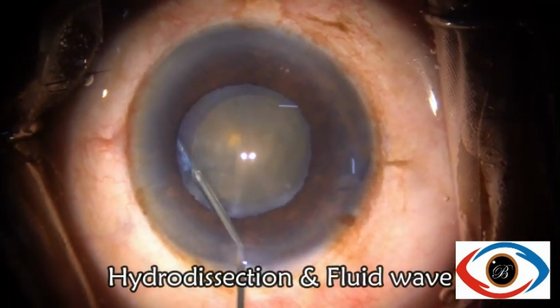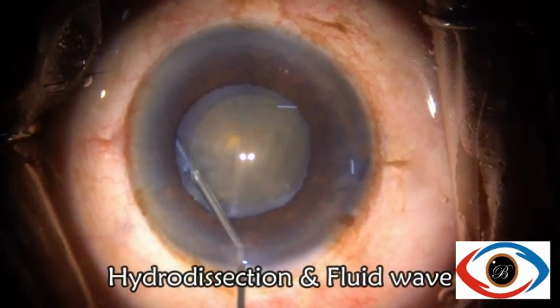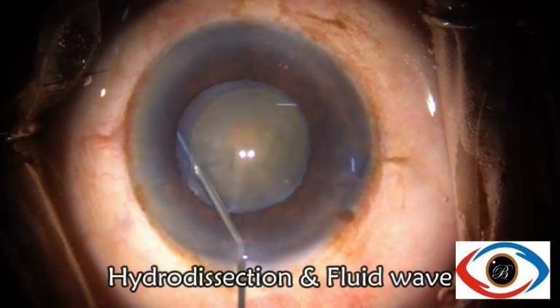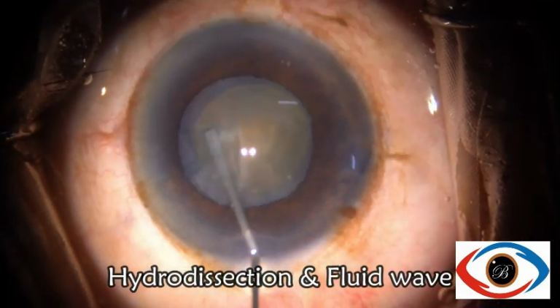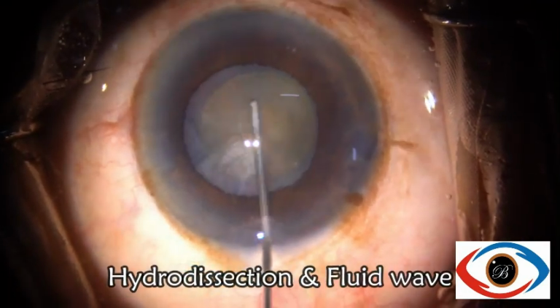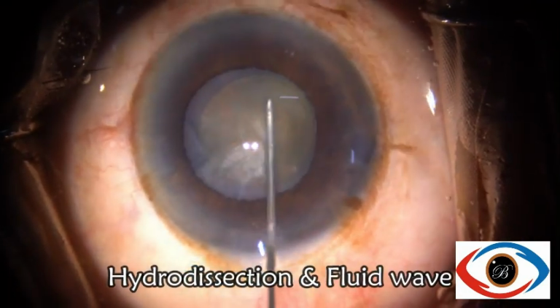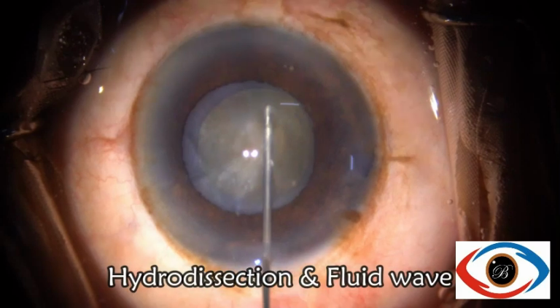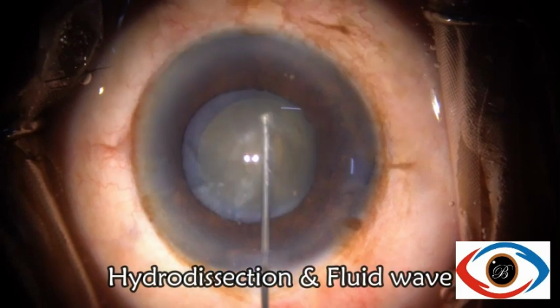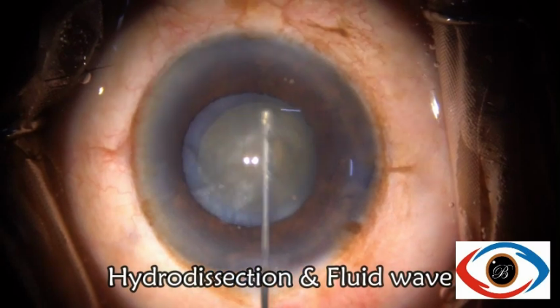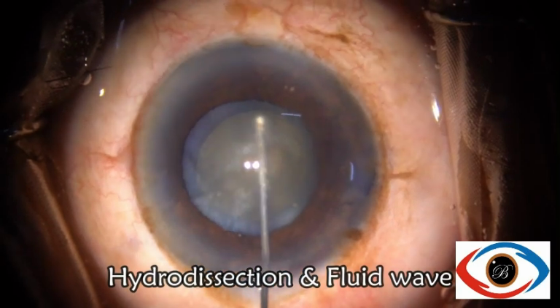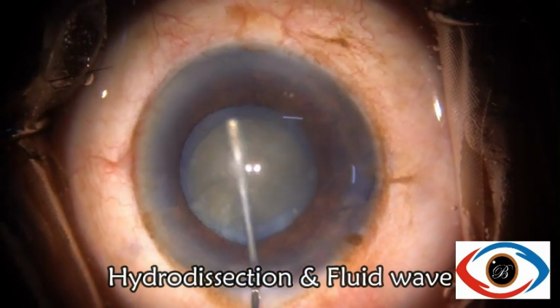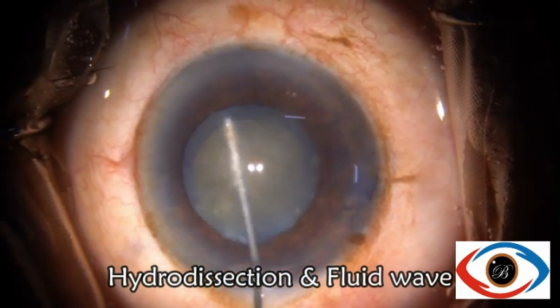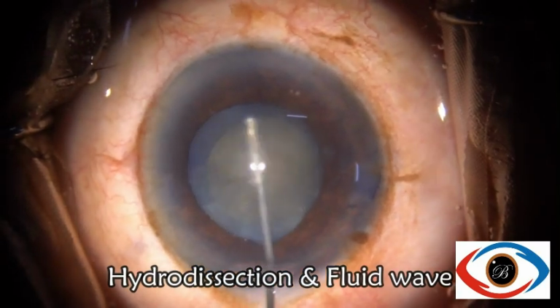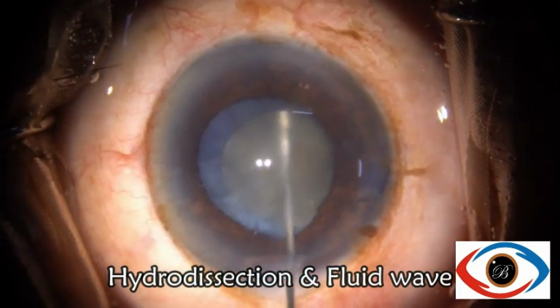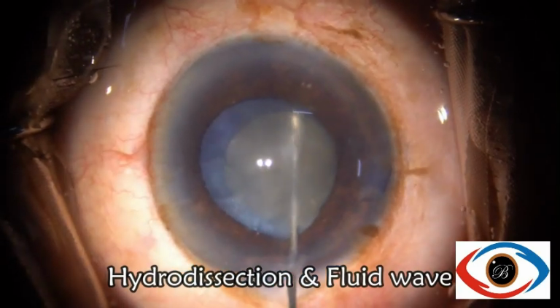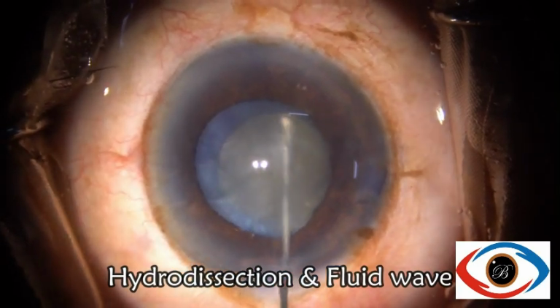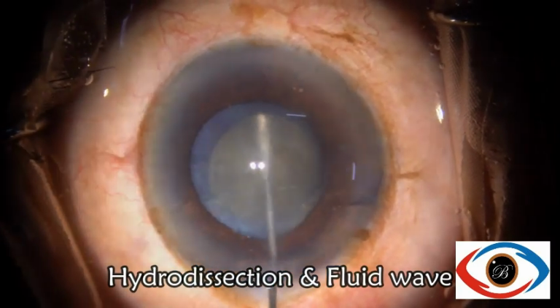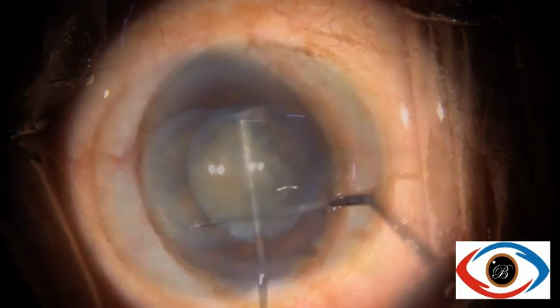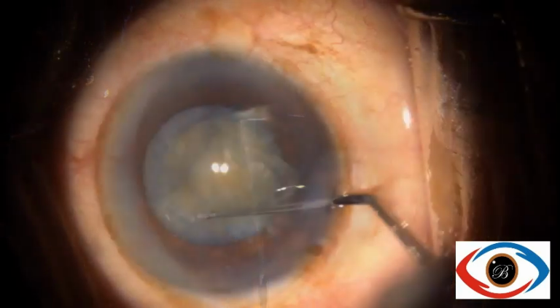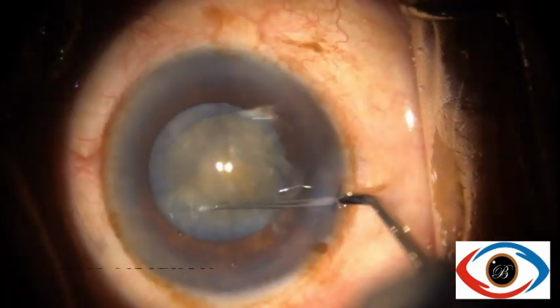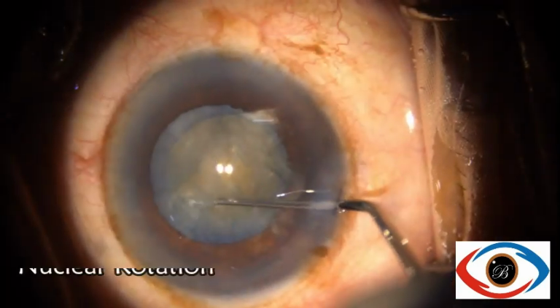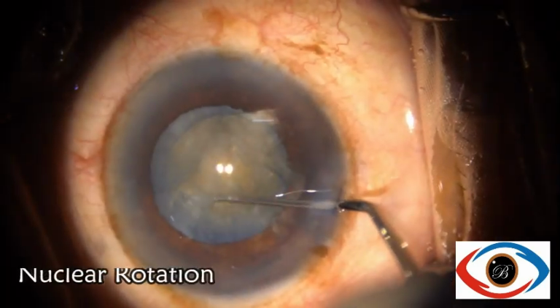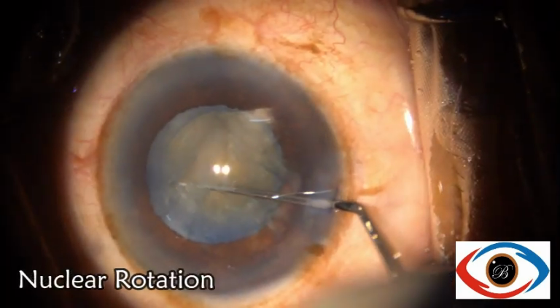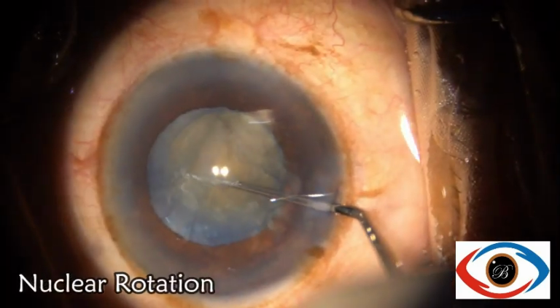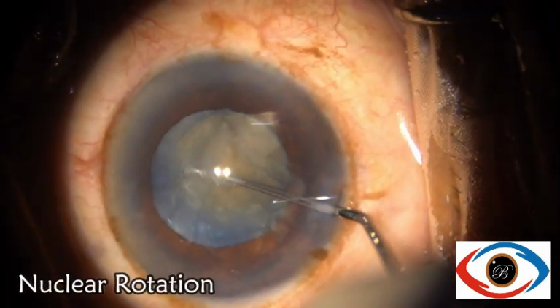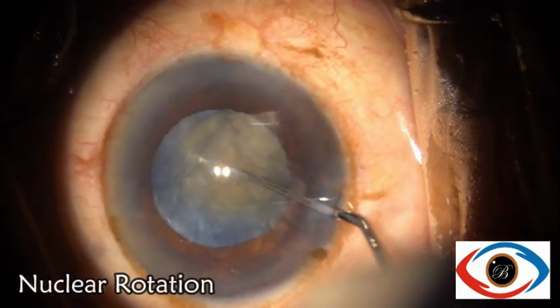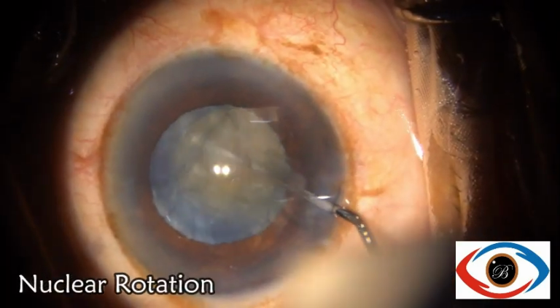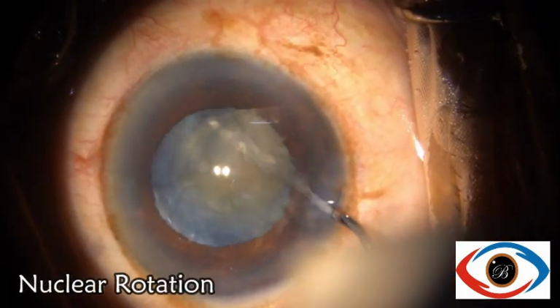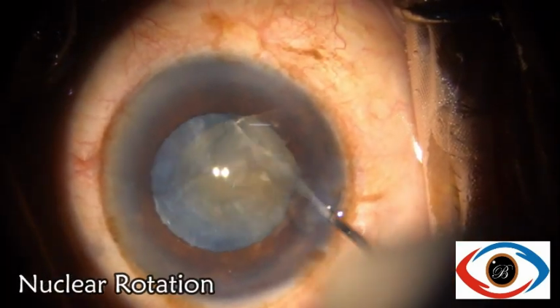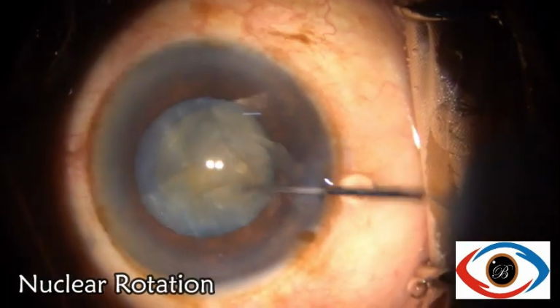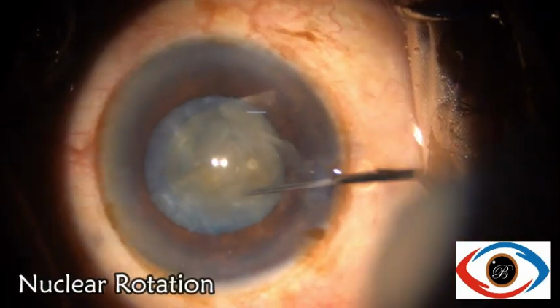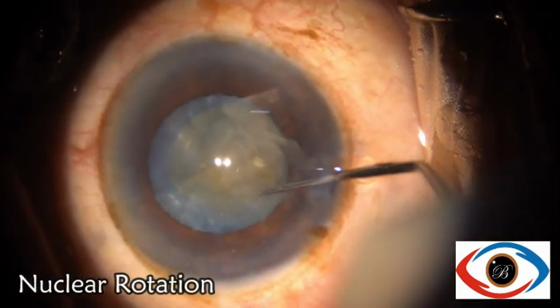When hydrodissection is done, even in this case of mature cataract, we can appreciate the fluid wave.